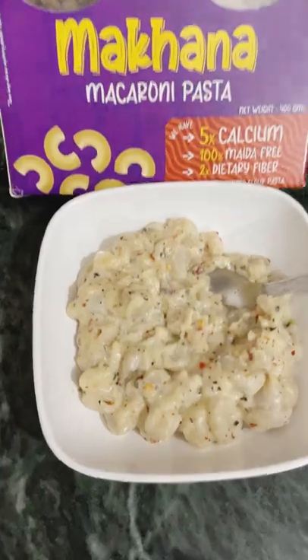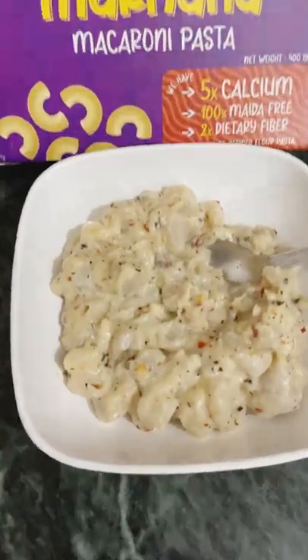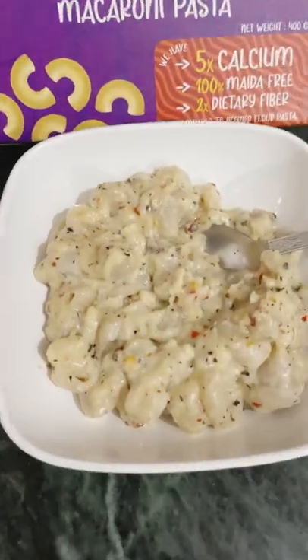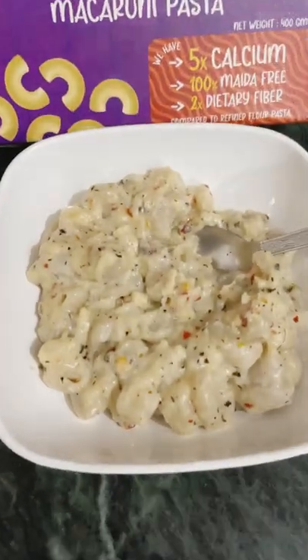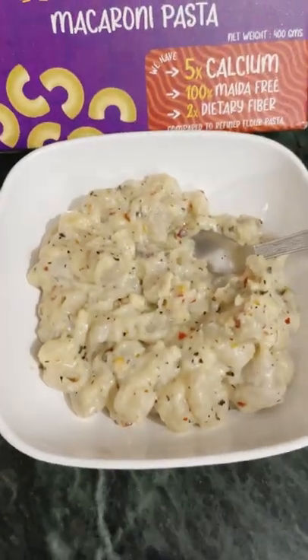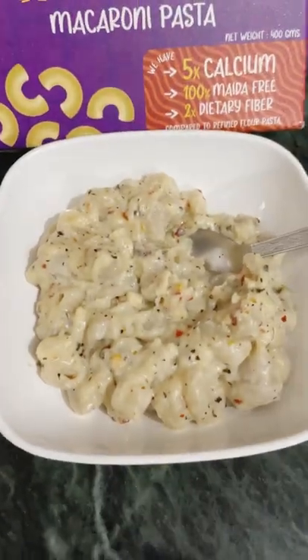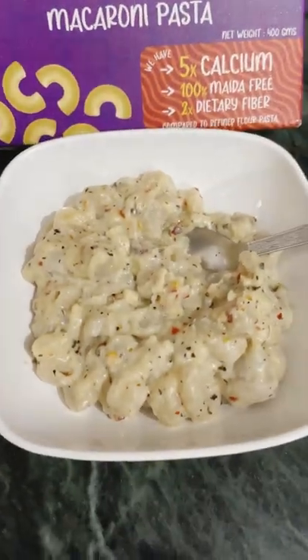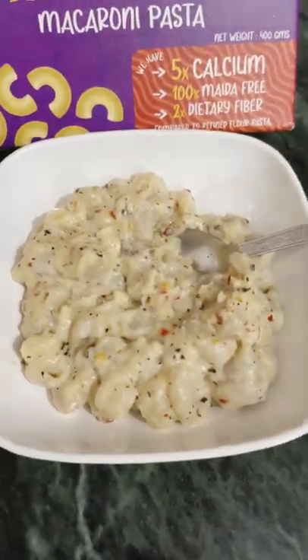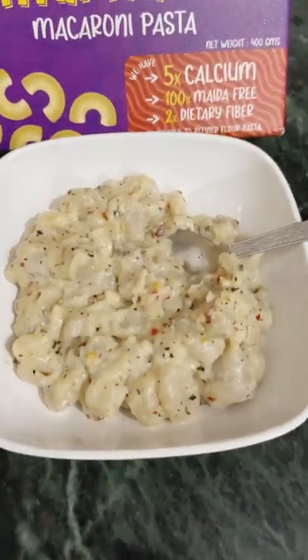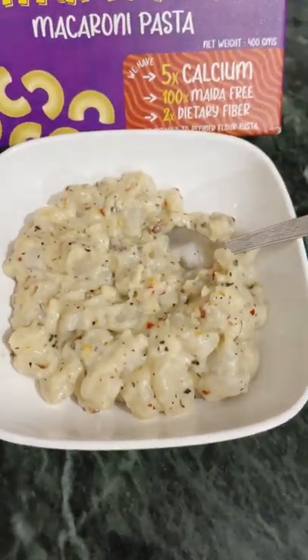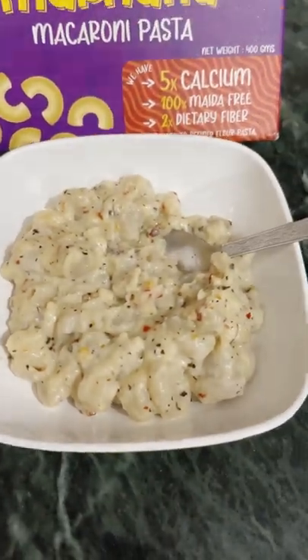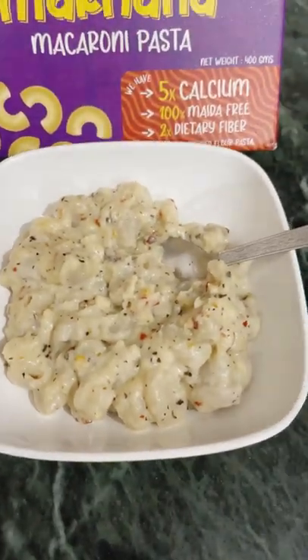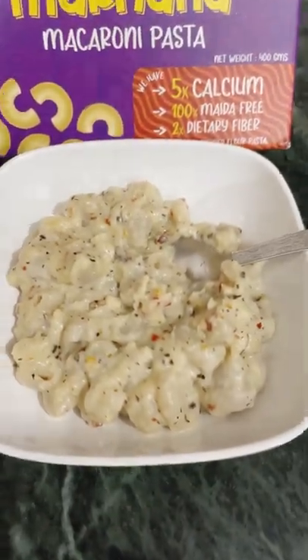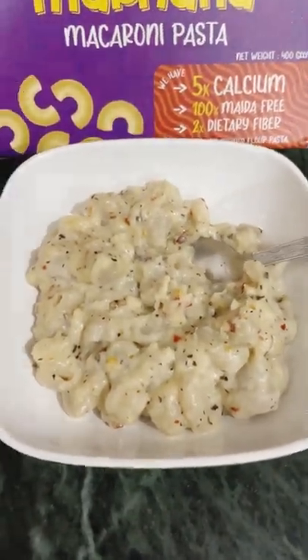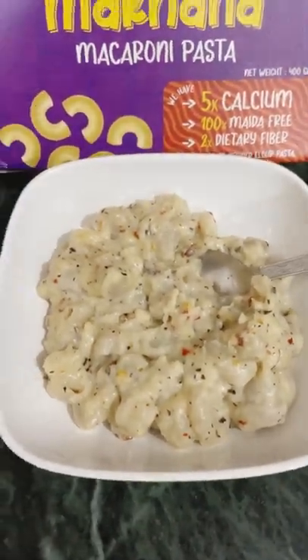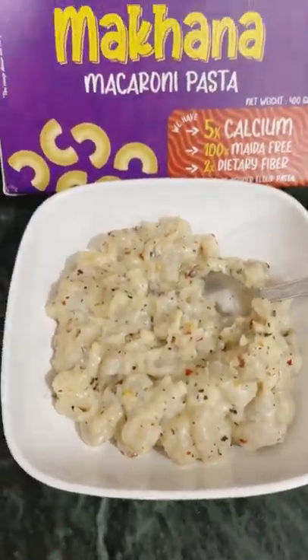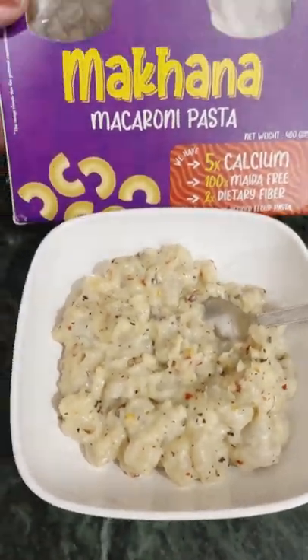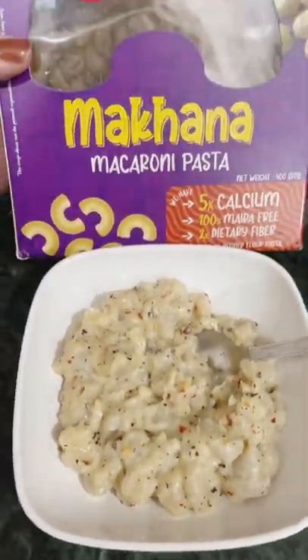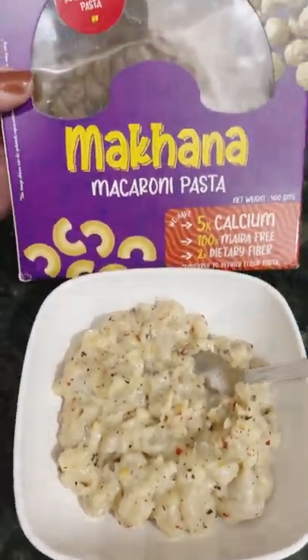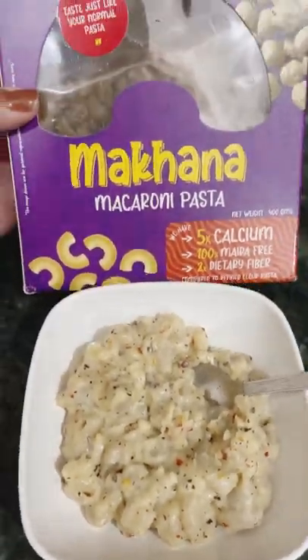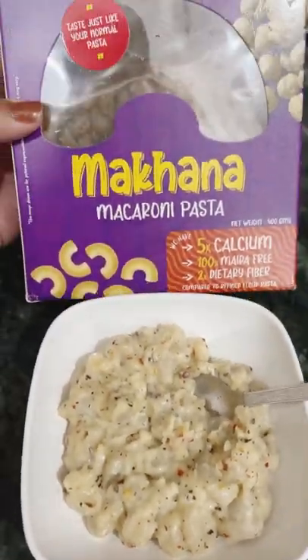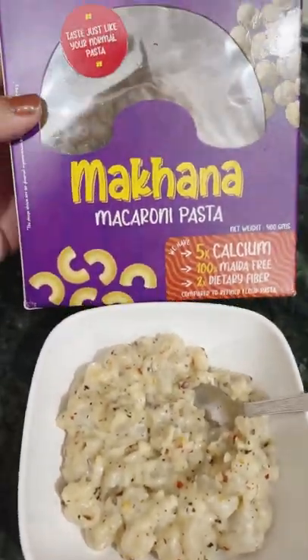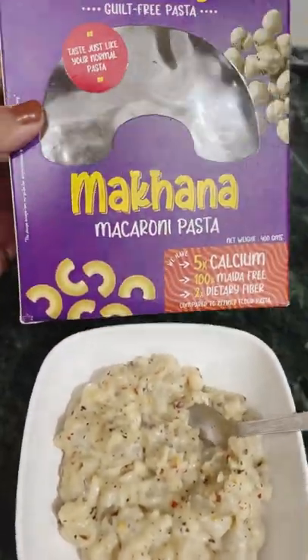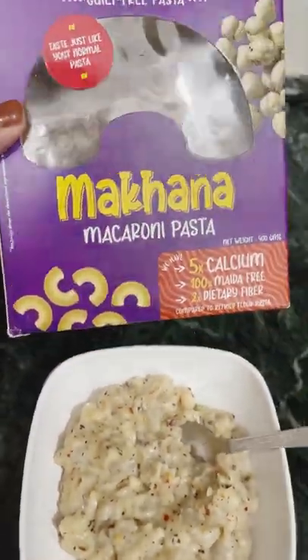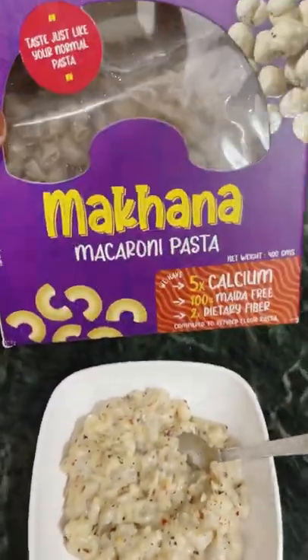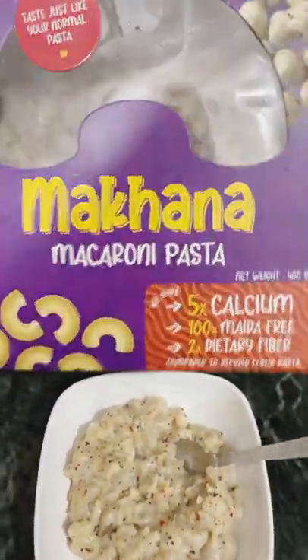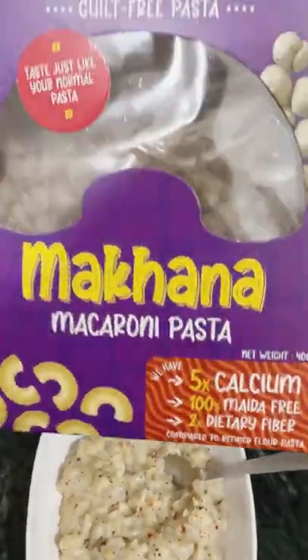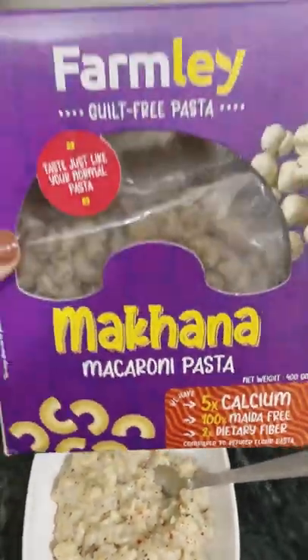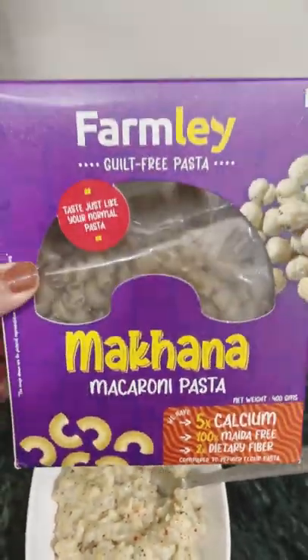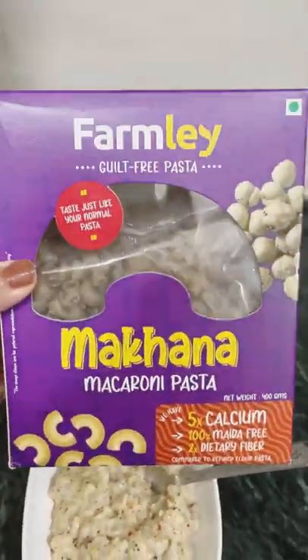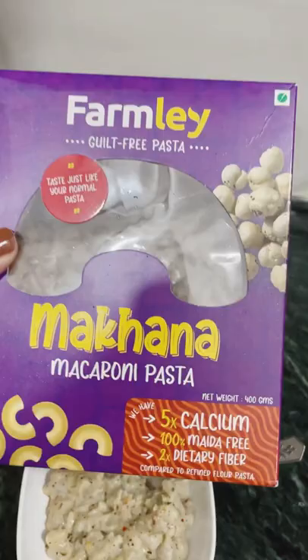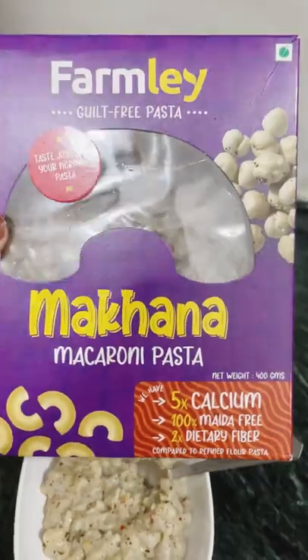Hi guys, let's make this easy, creamy, yummy white sauce pasta today.